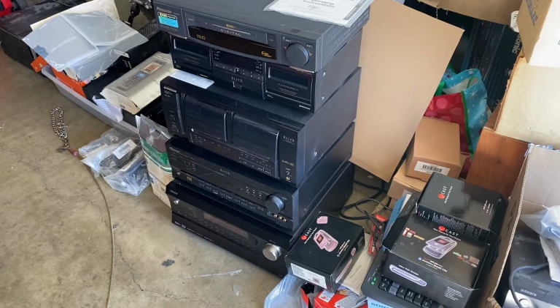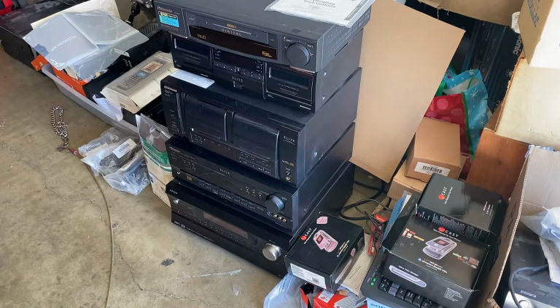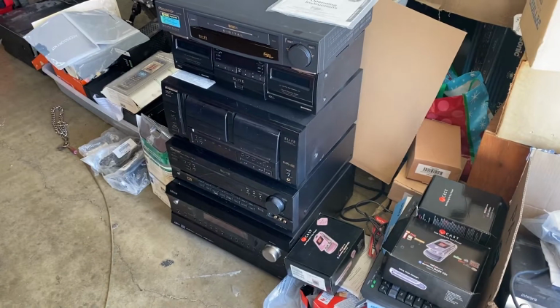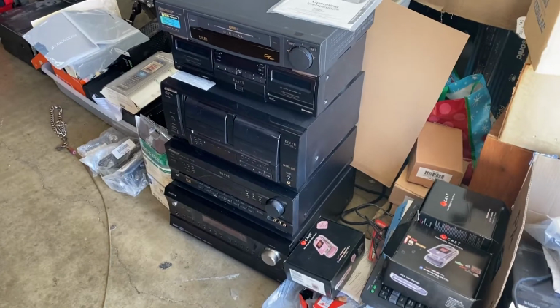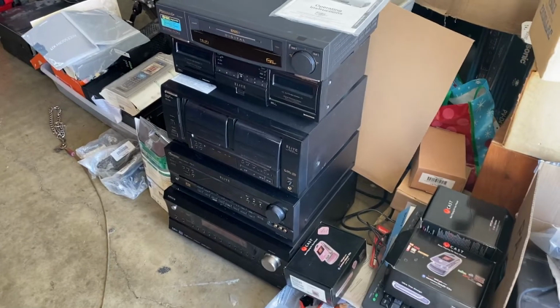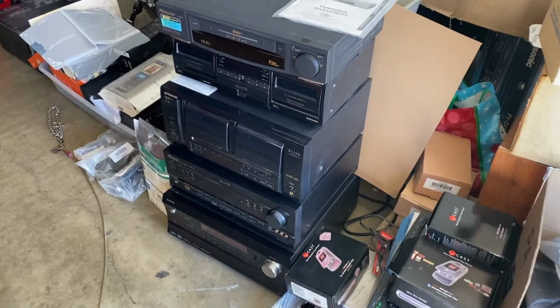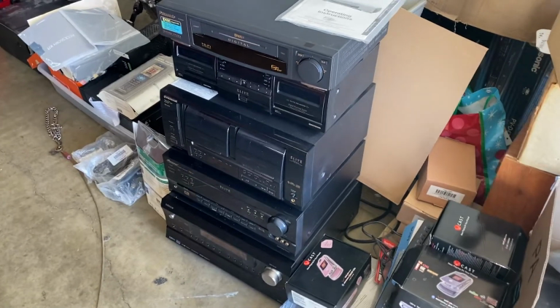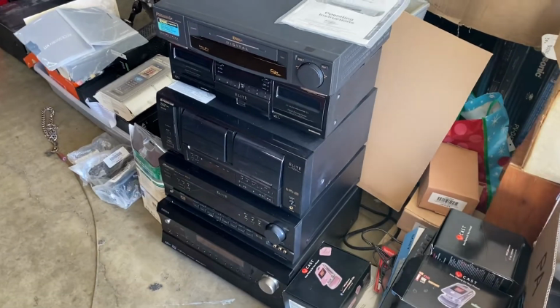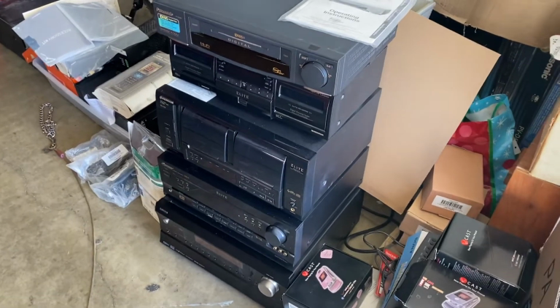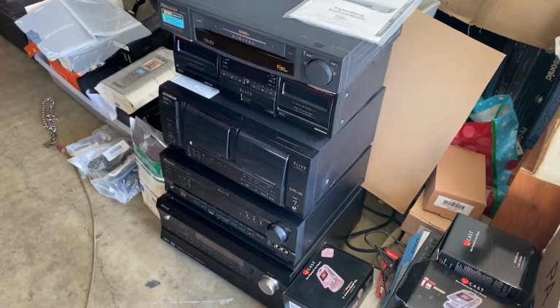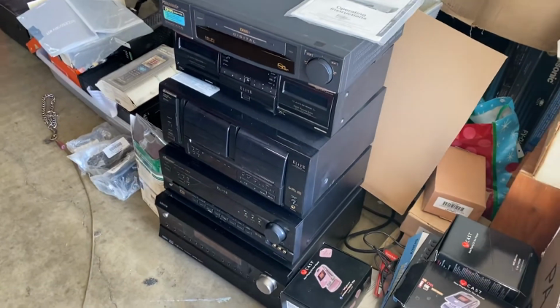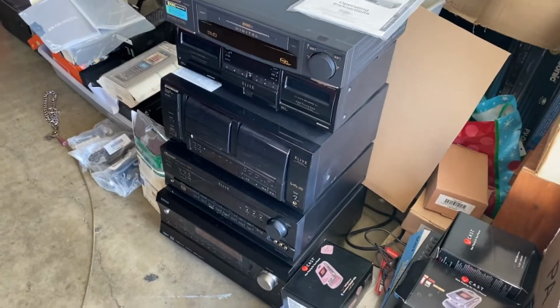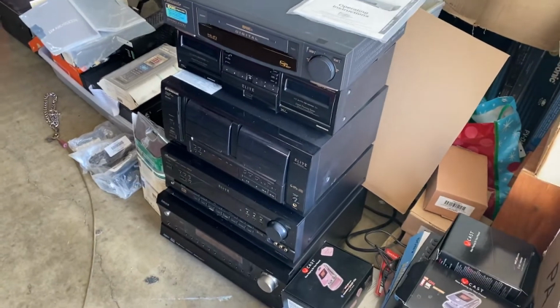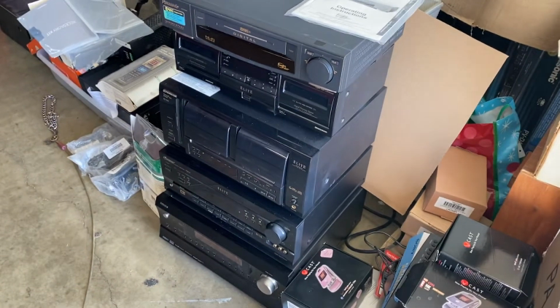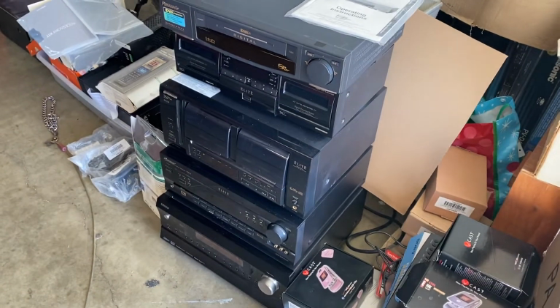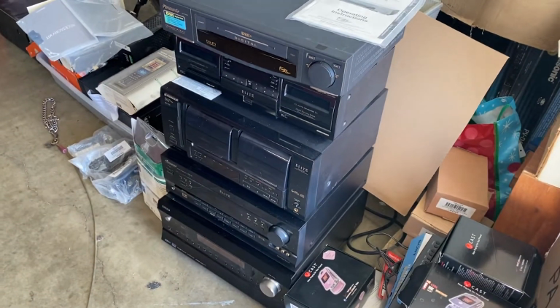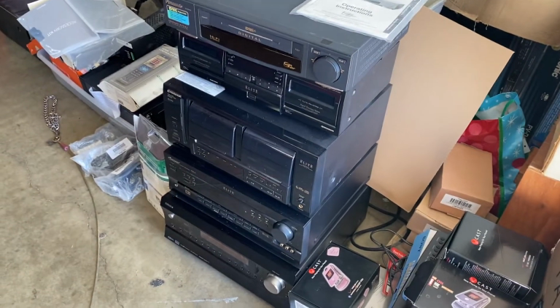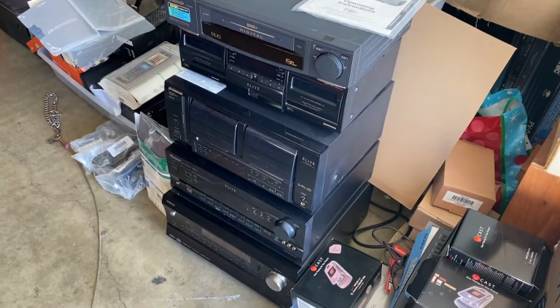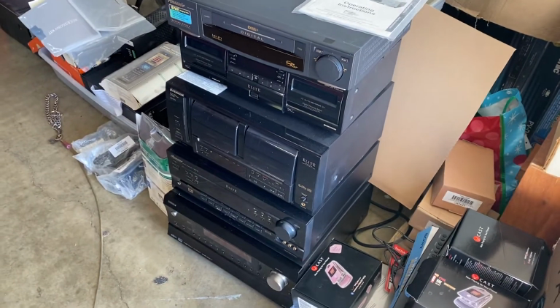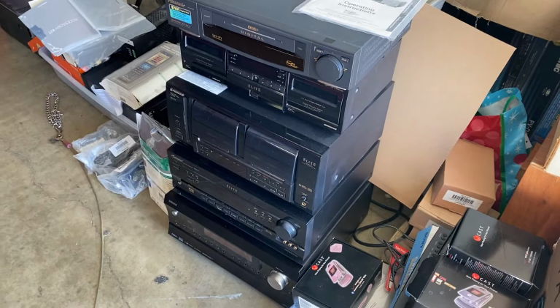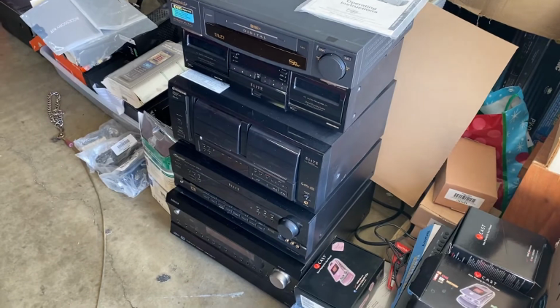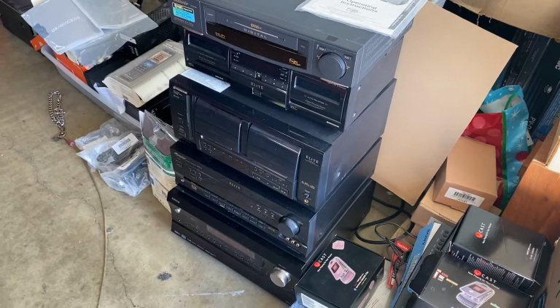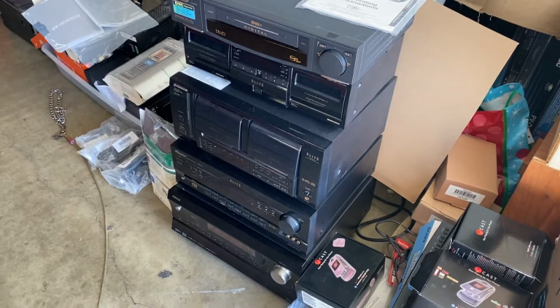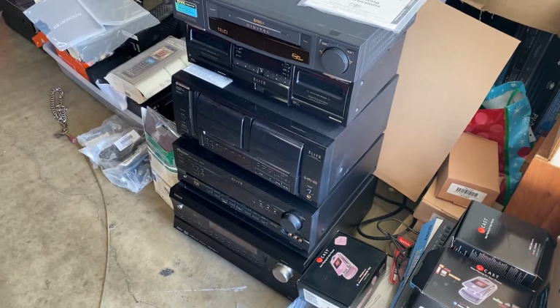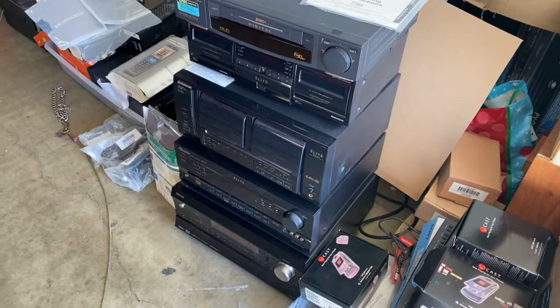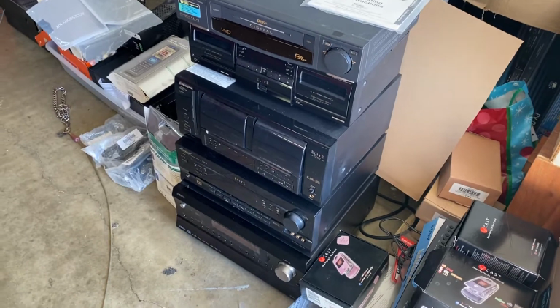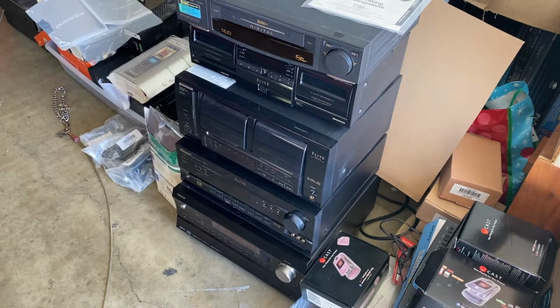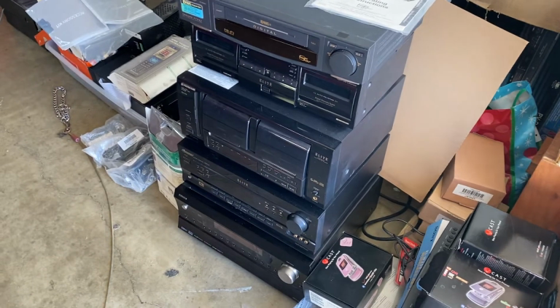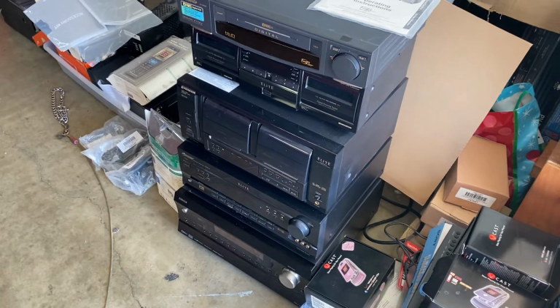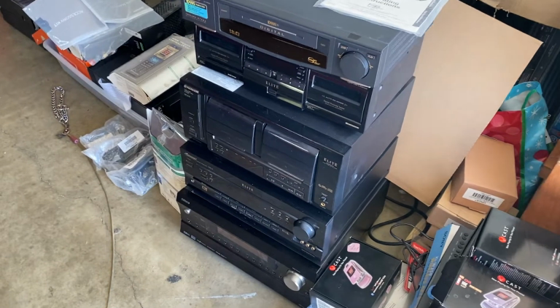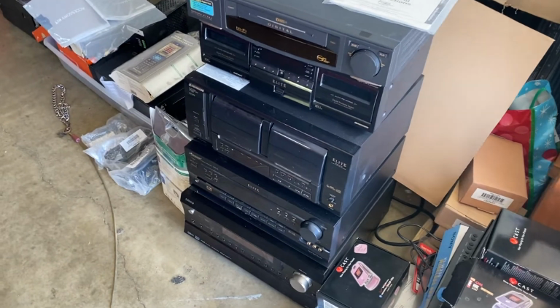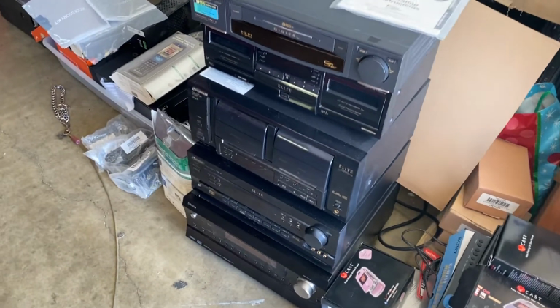Hey YouTube, my name is Adam. I'm a part-time reseller and I just want to share this haul that I got this past weekend.